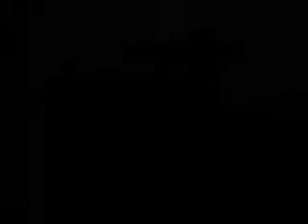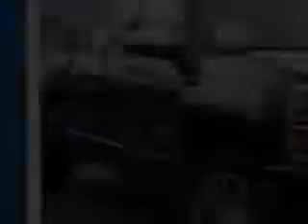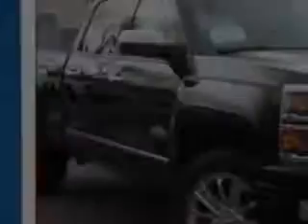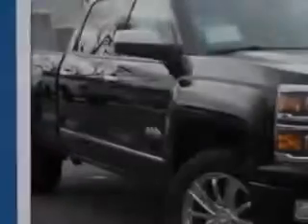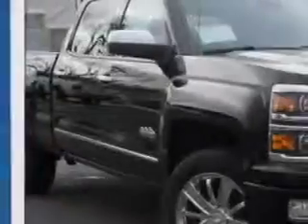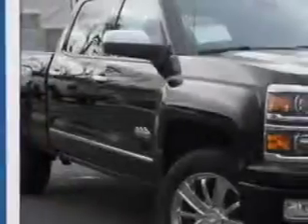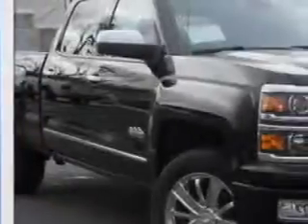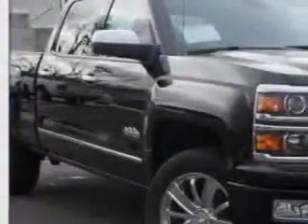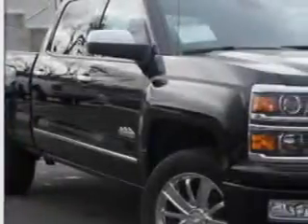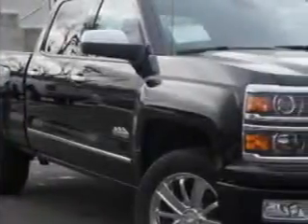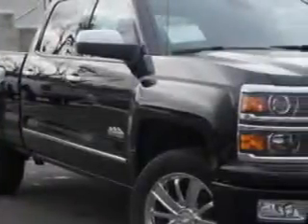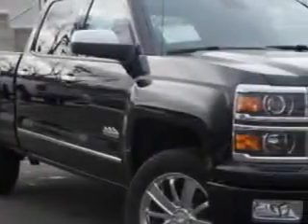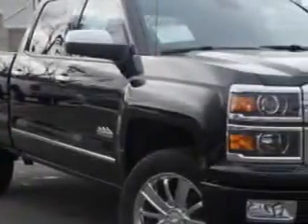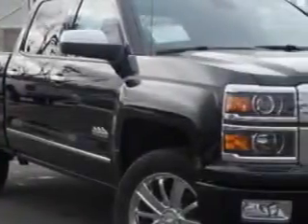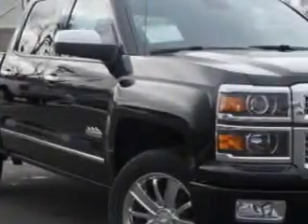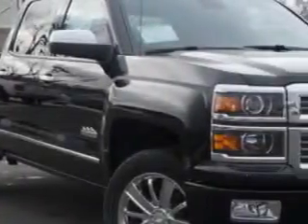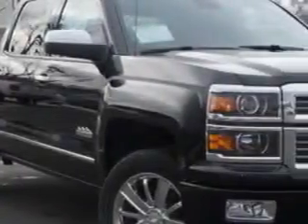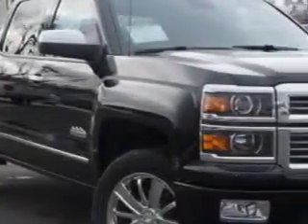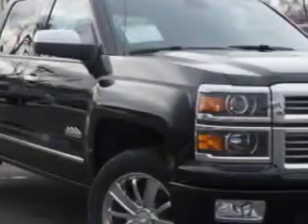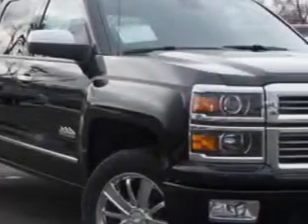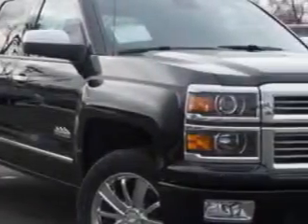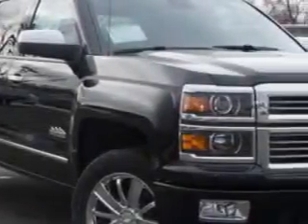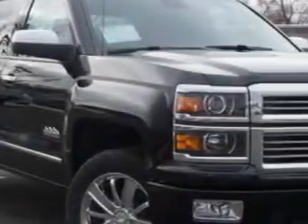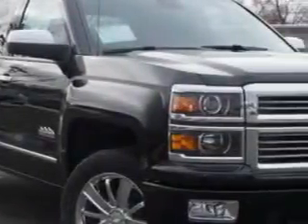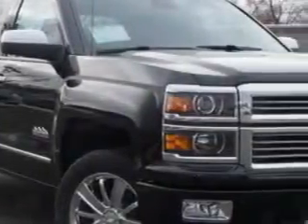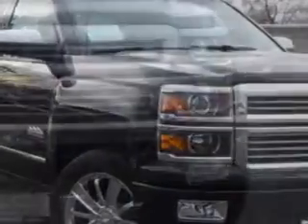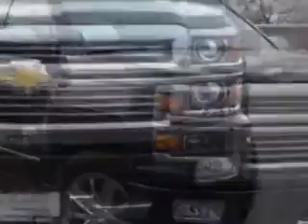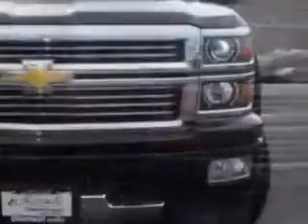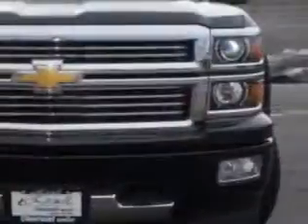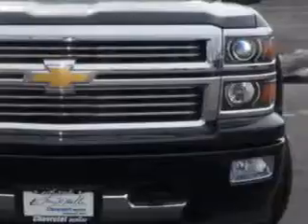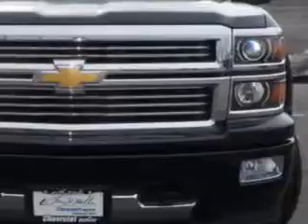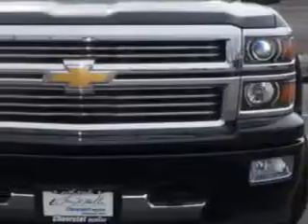Larry H. Miller Chevrolet of Murray knows you want more in a car. You have a purpose for your vehicle.